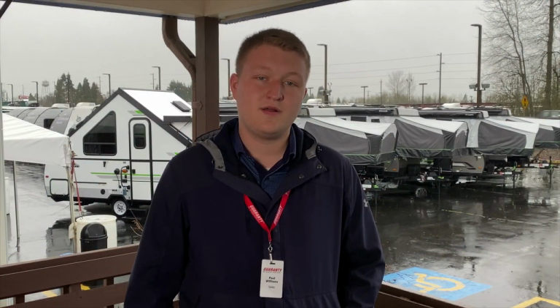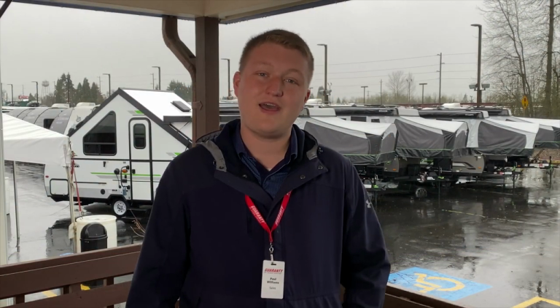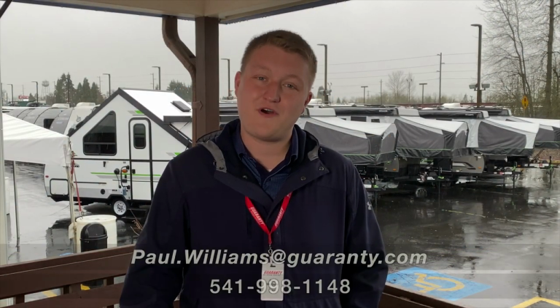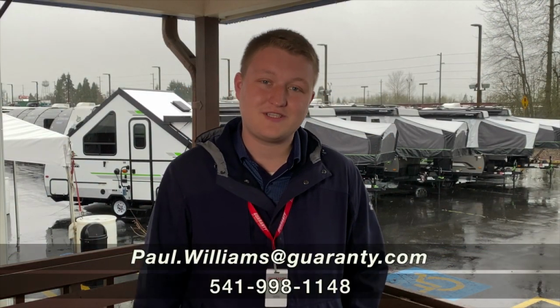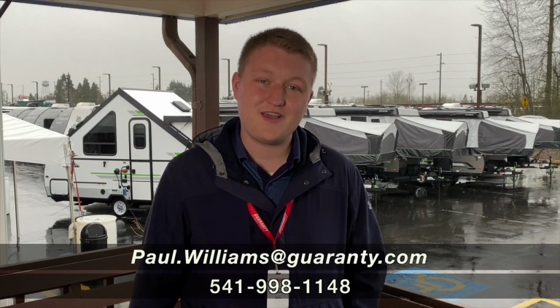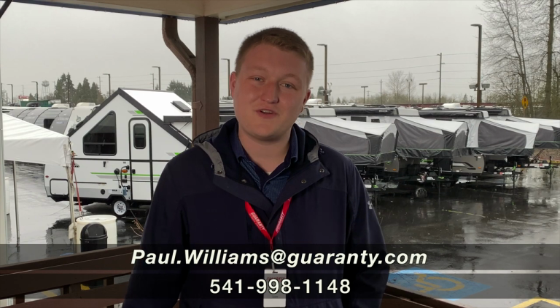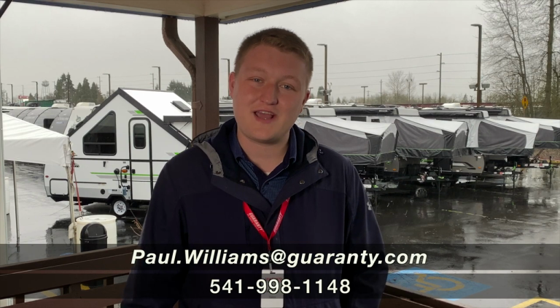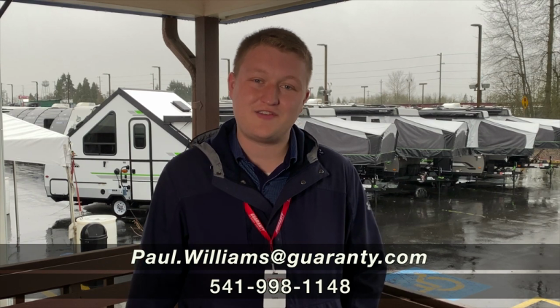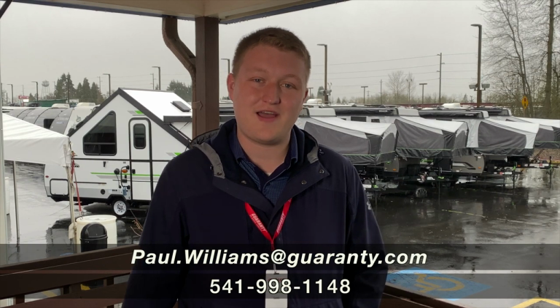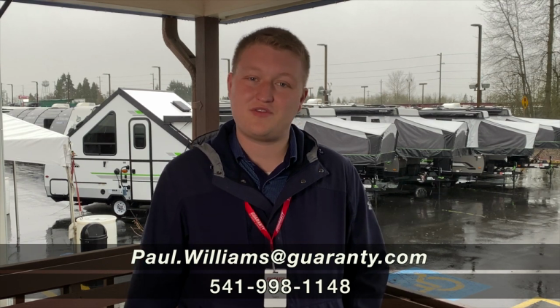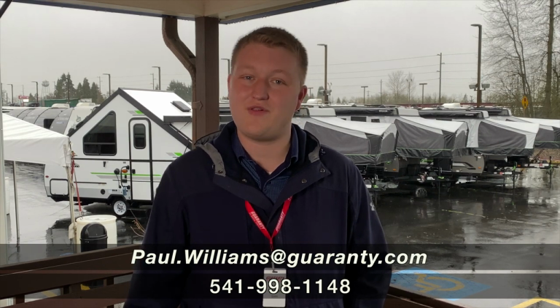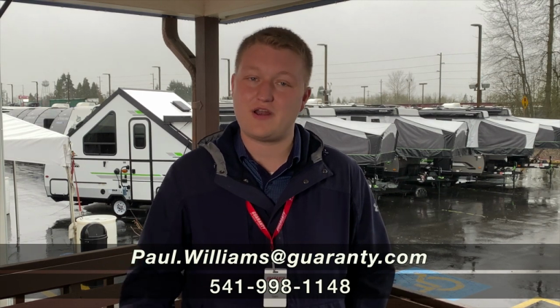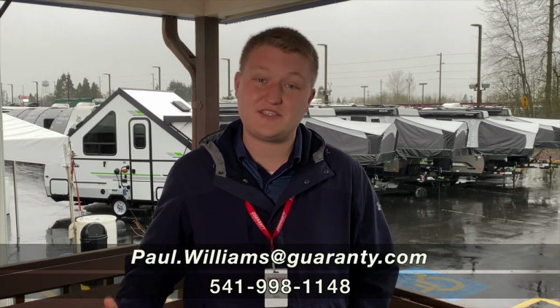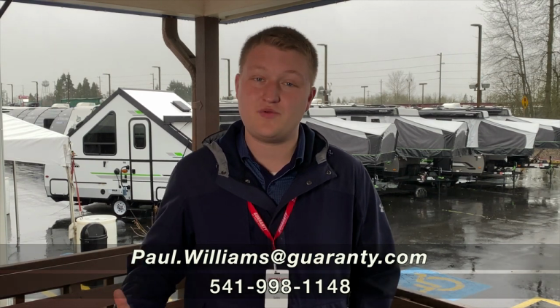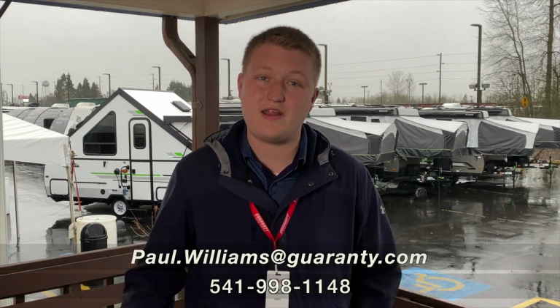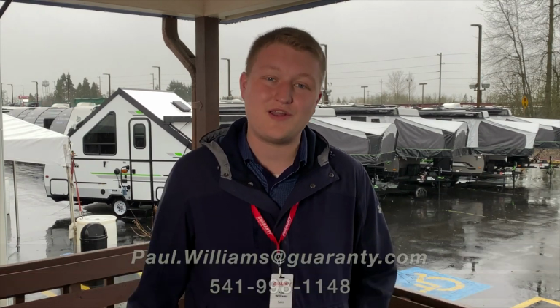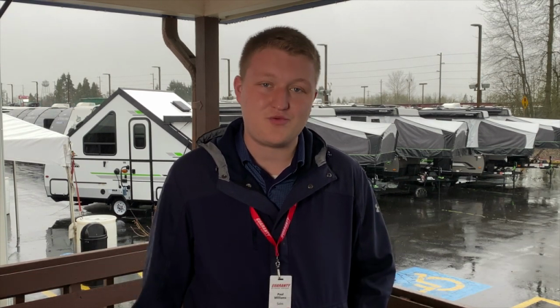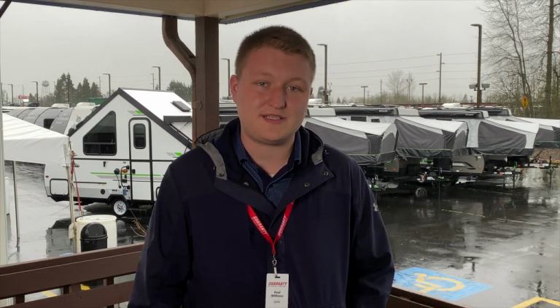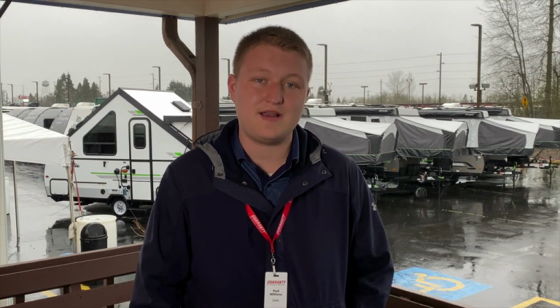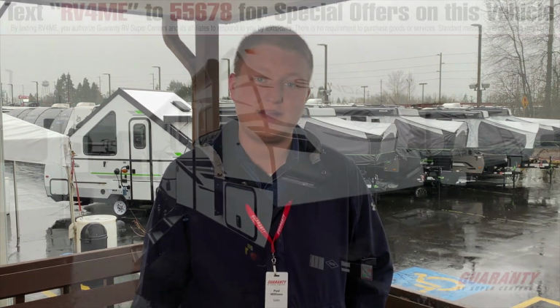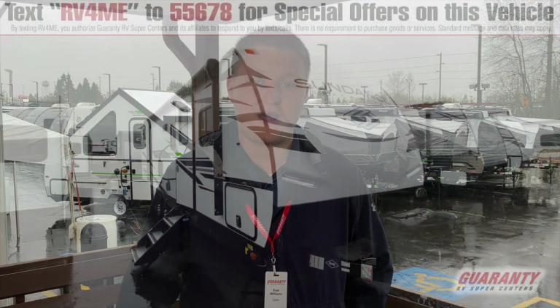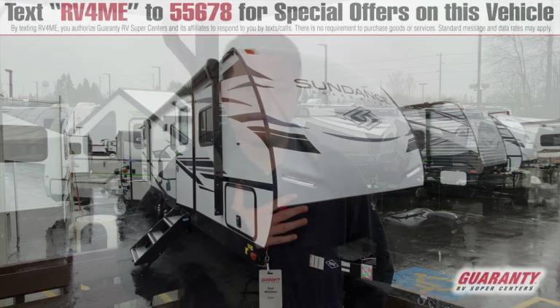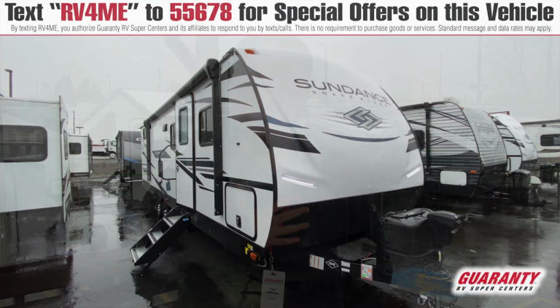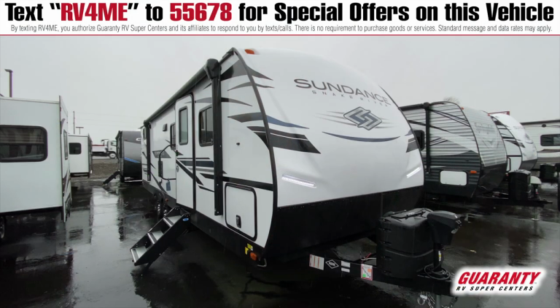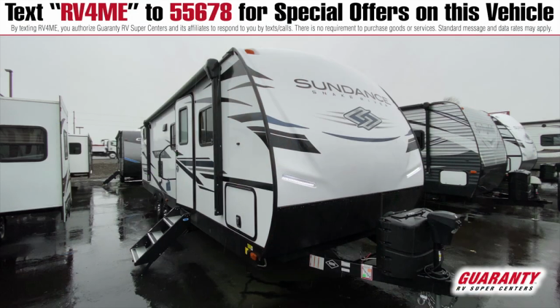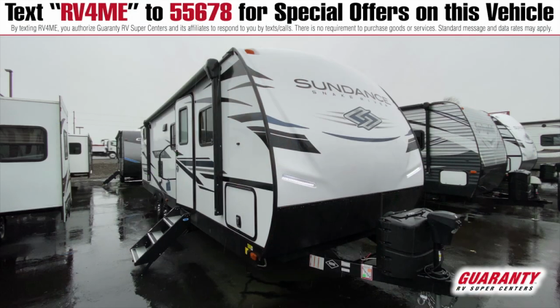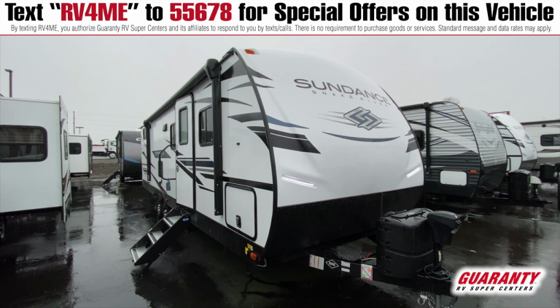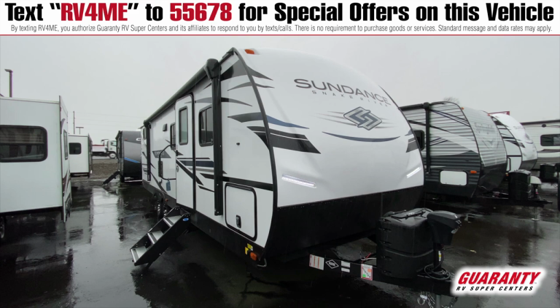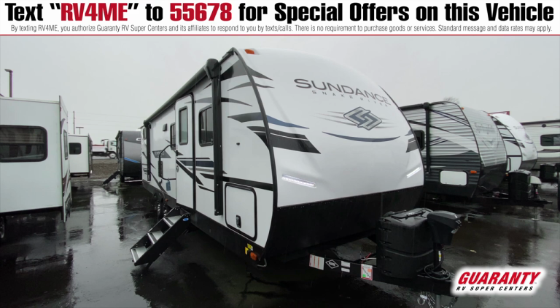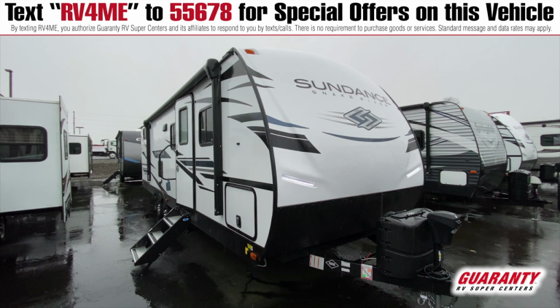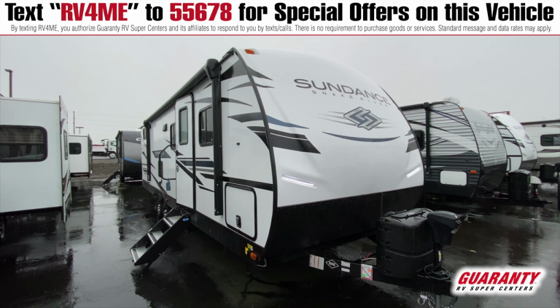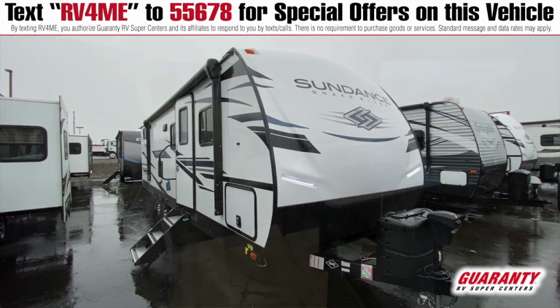Hi folks, thank you for taking the time to take a look at this 291QB Sundance. My name is Paul with Guaranty RV and let's go take a look.